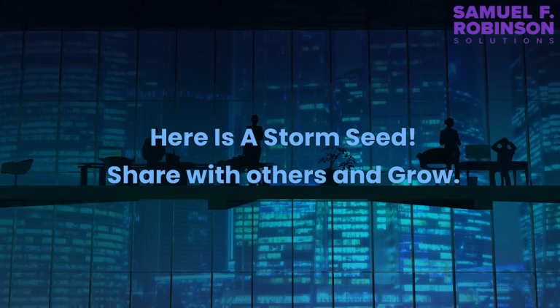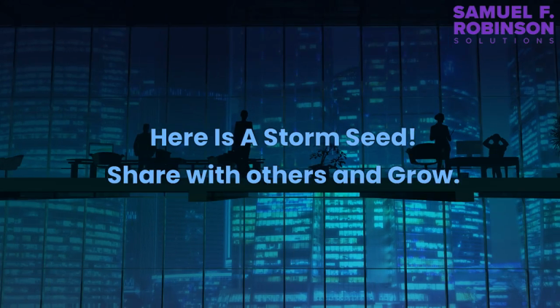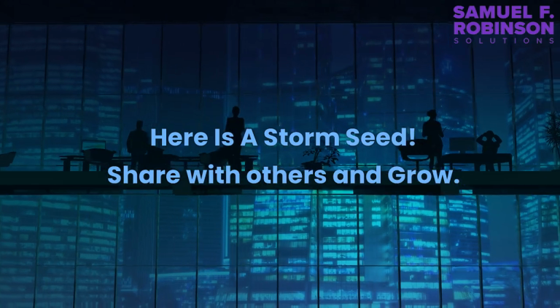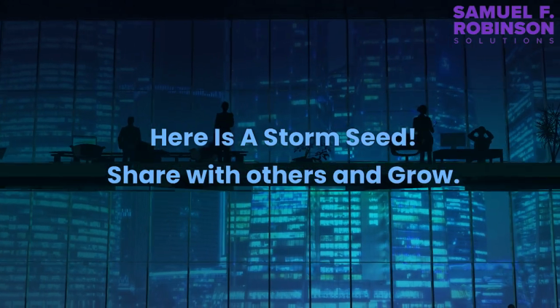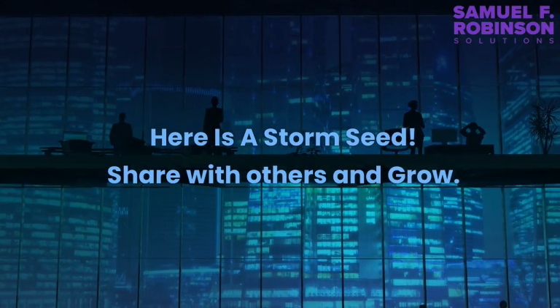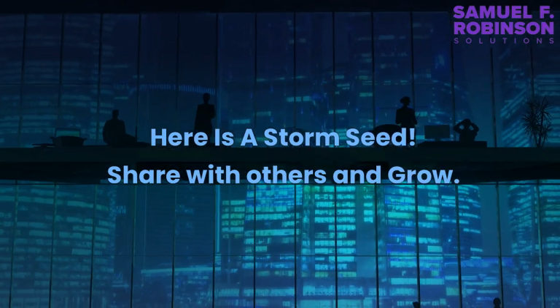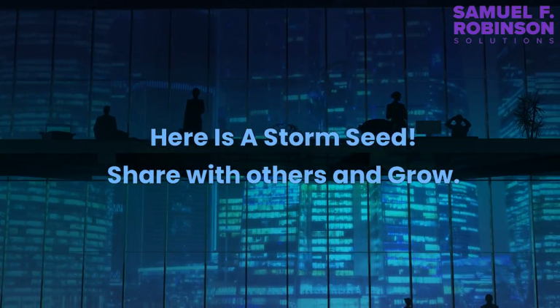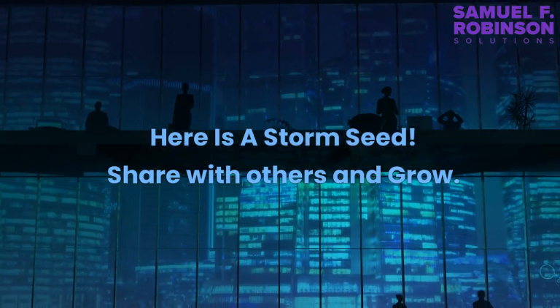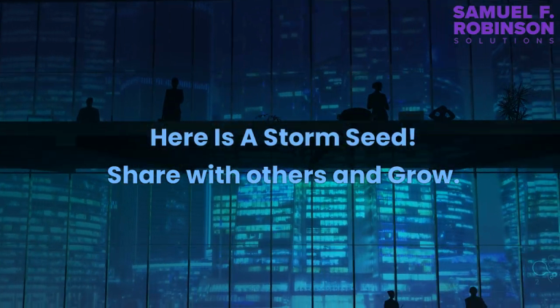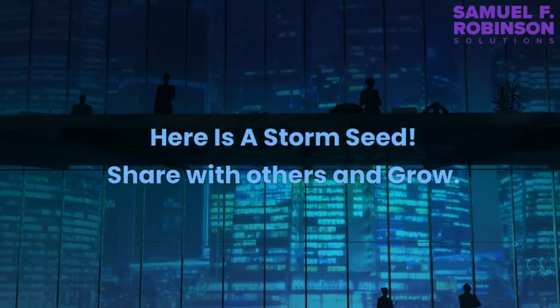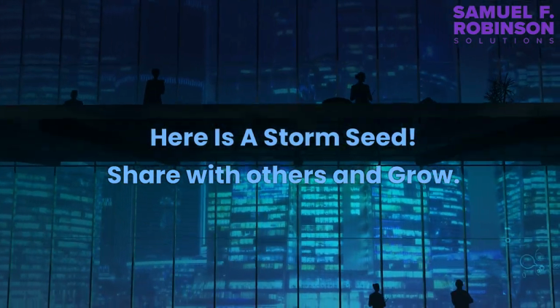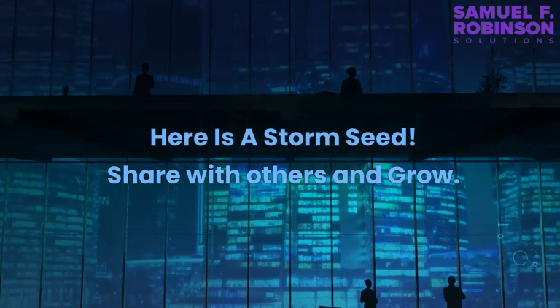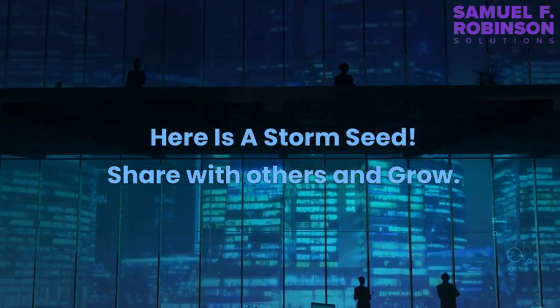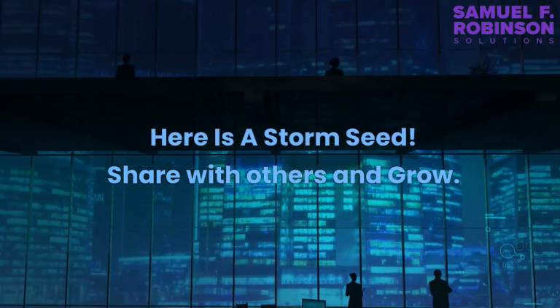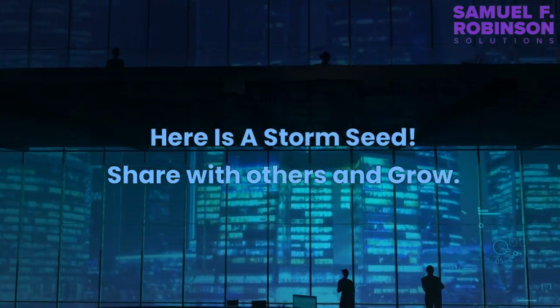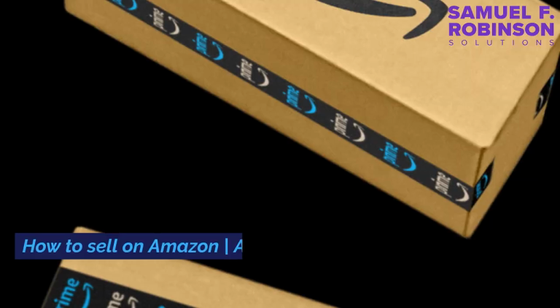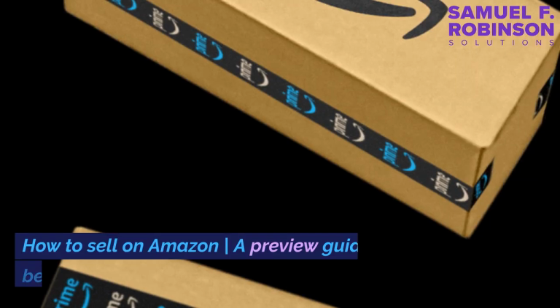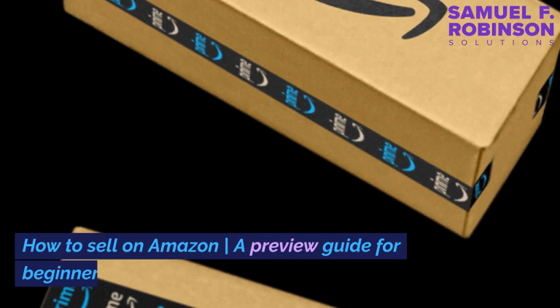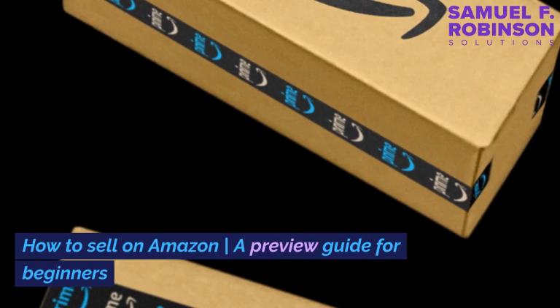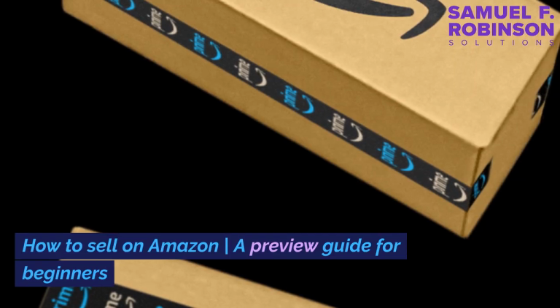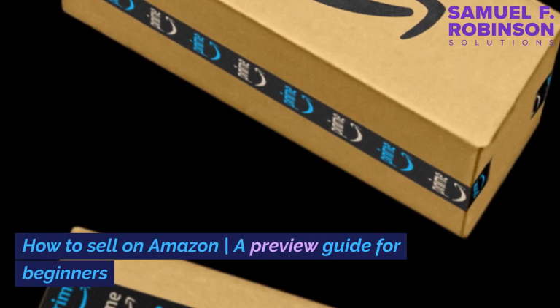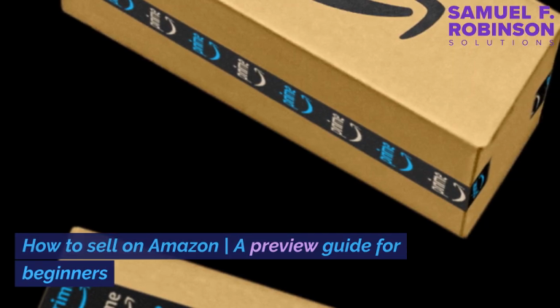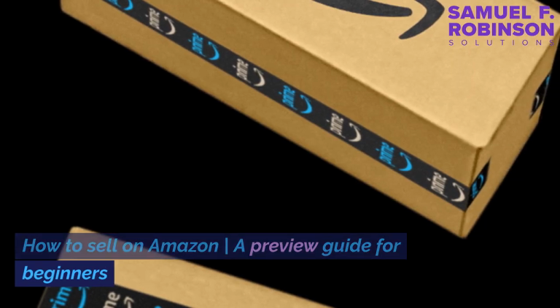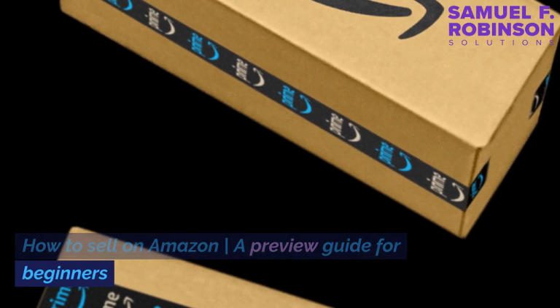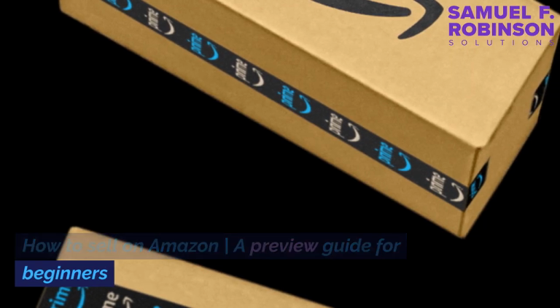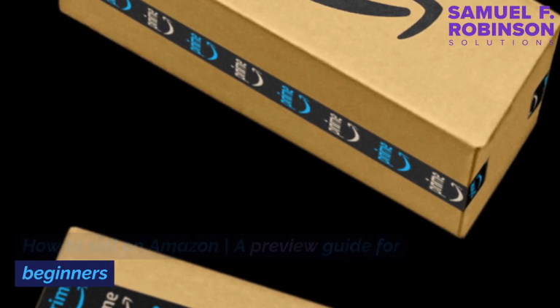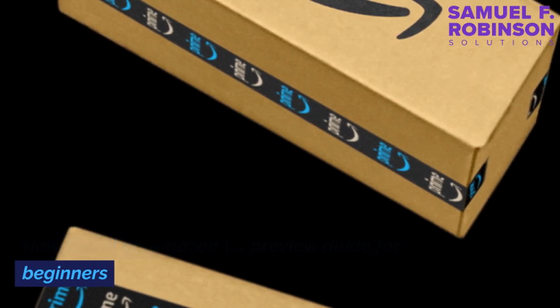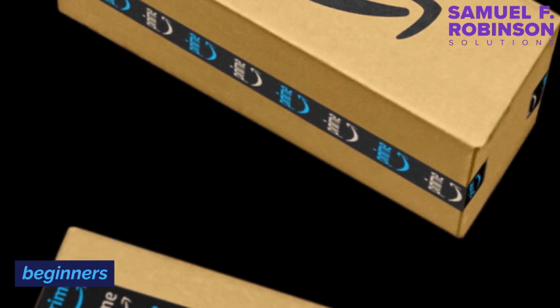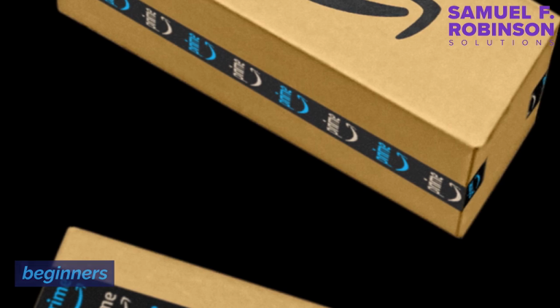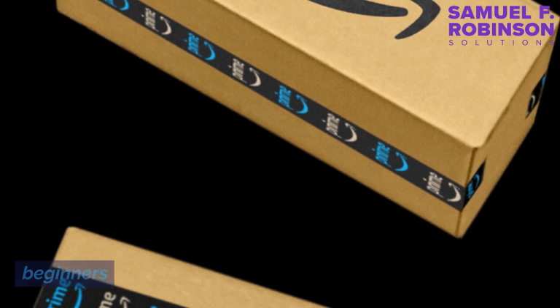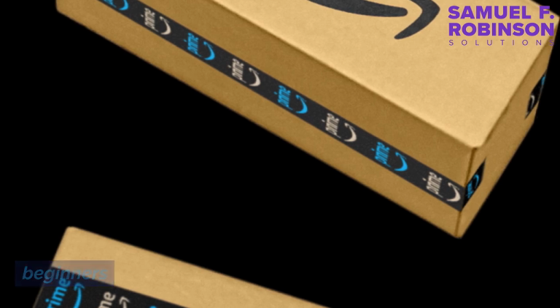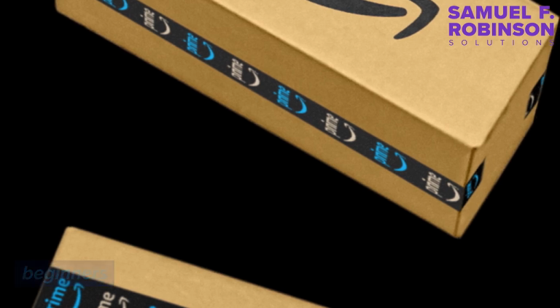Here is a storm seed — share with others and grow. How to sell on Amazon: a preview guide for beginners.